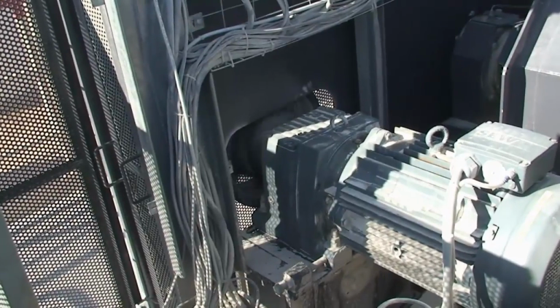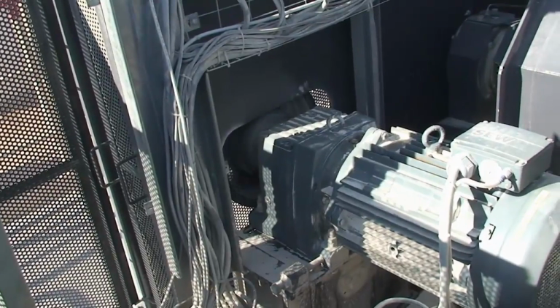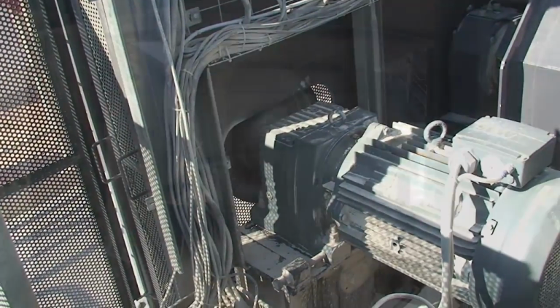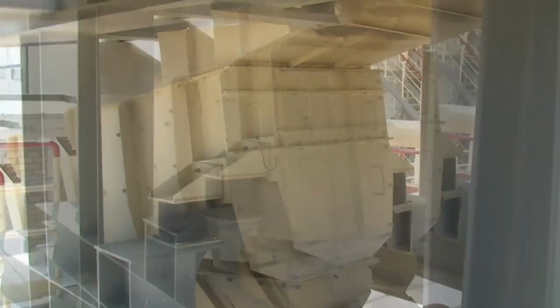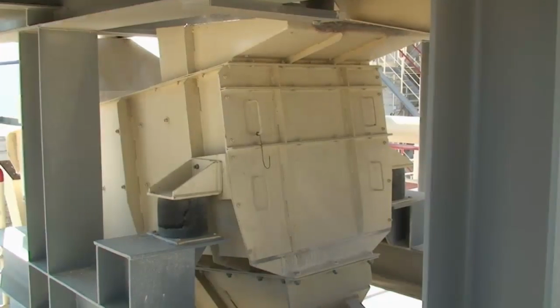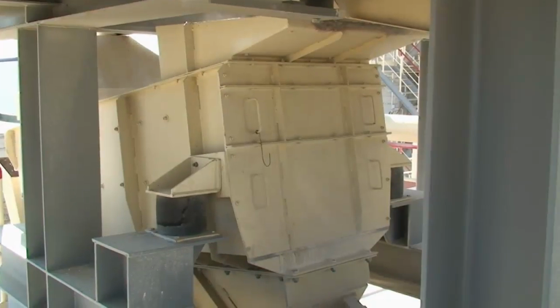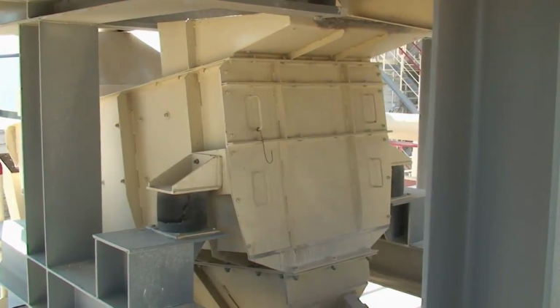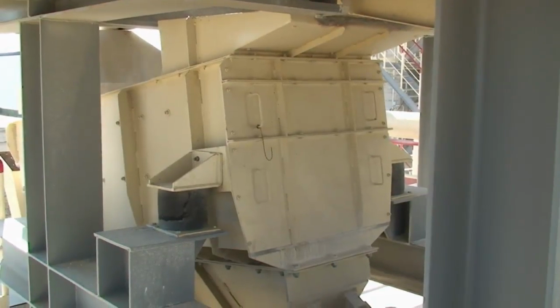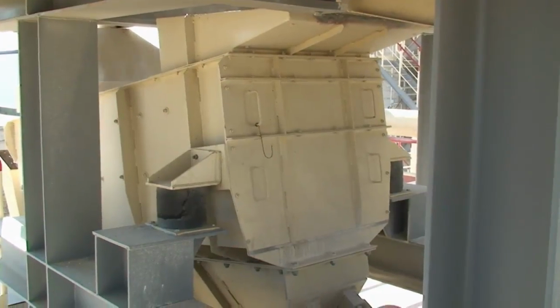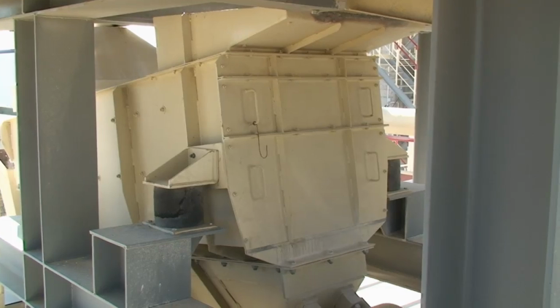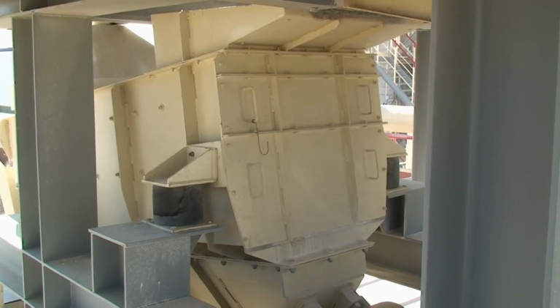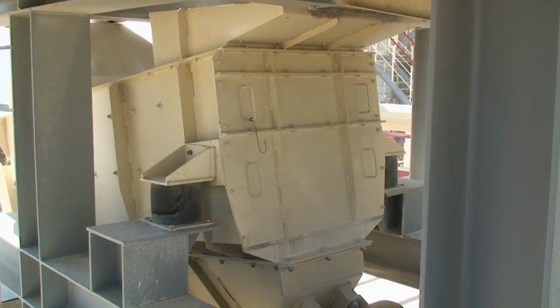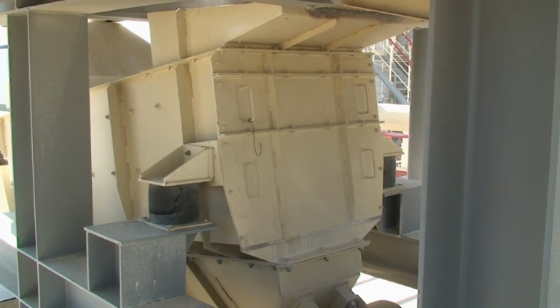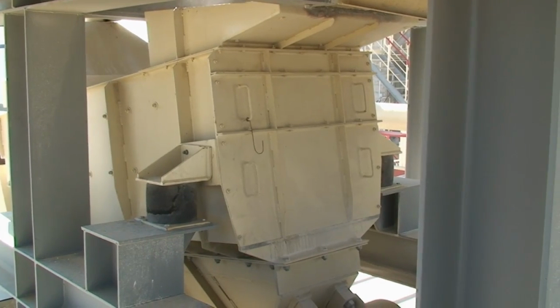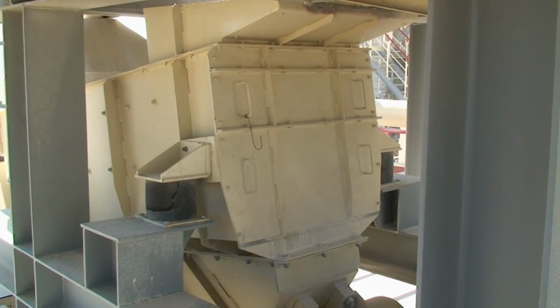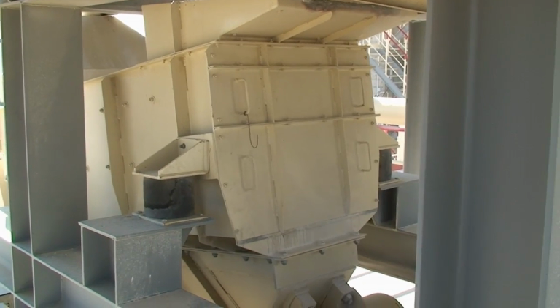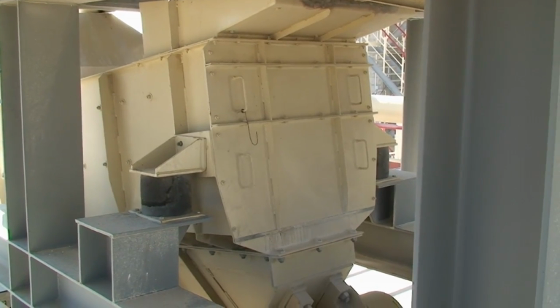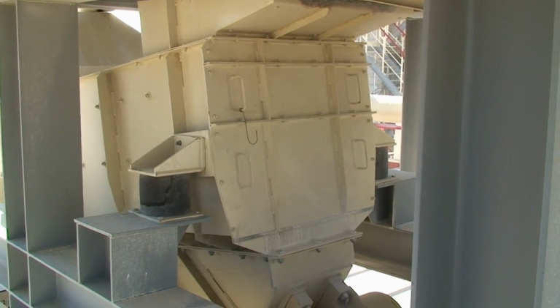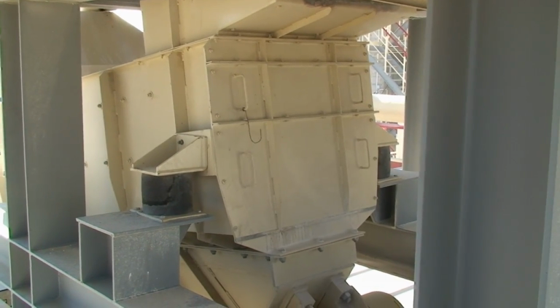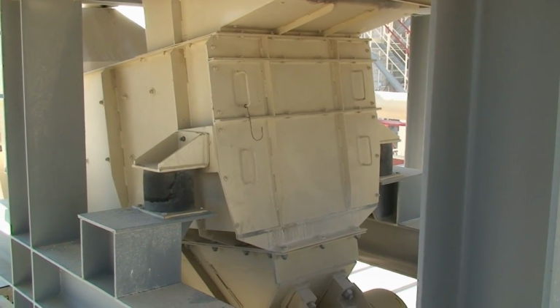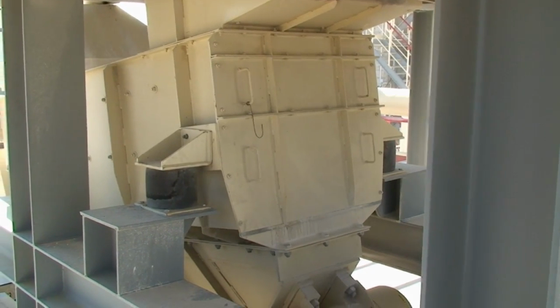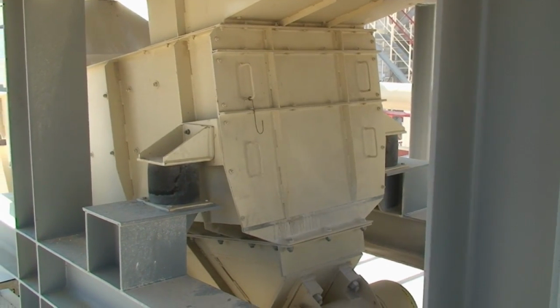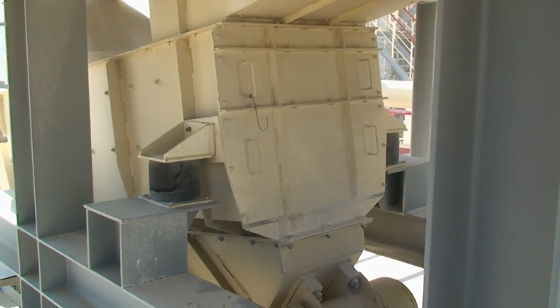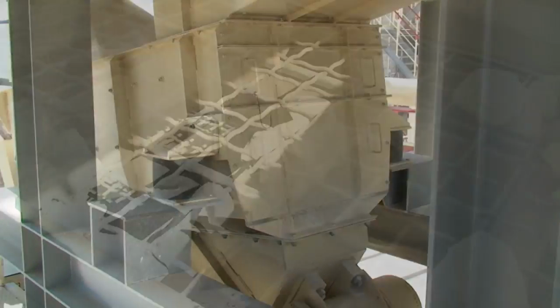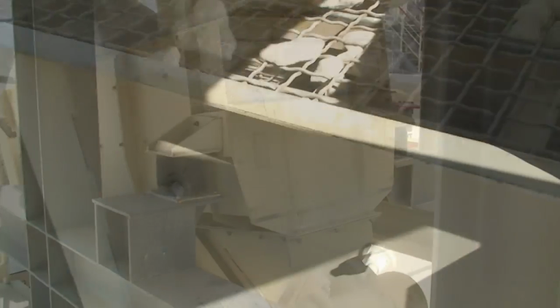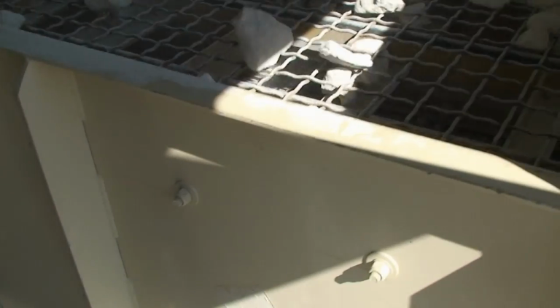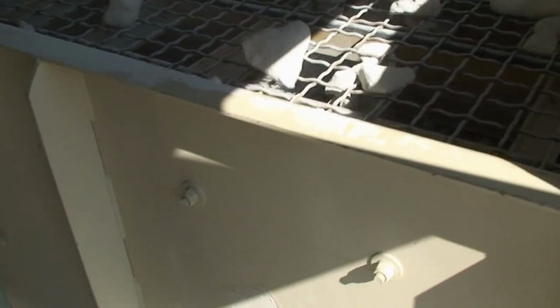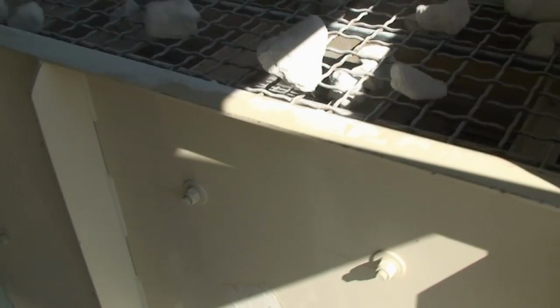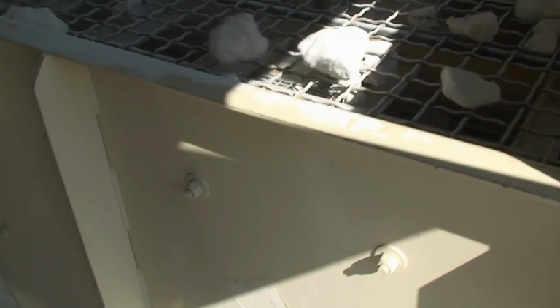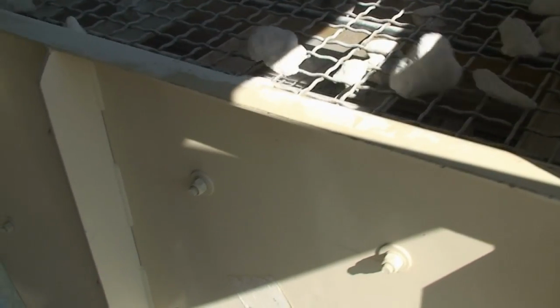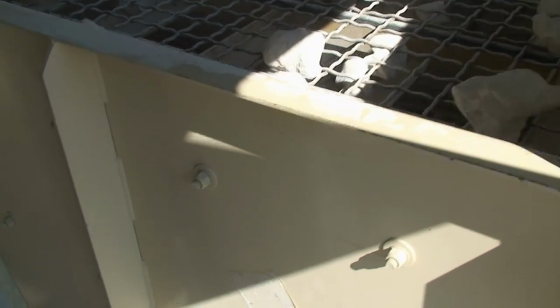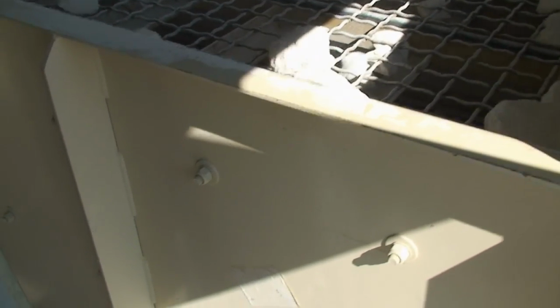The screening plant separates undersize. Undersize goes into the reject hopper.